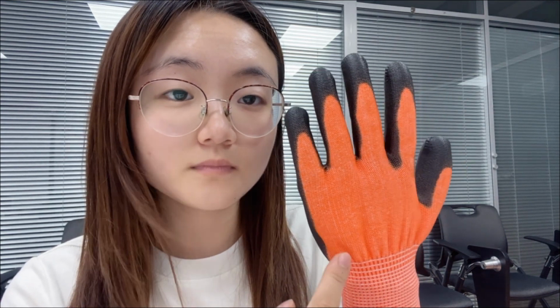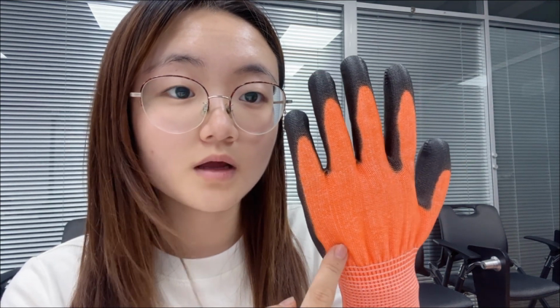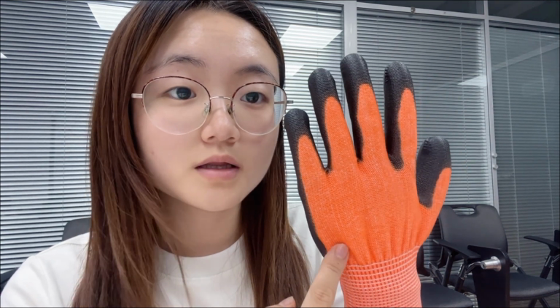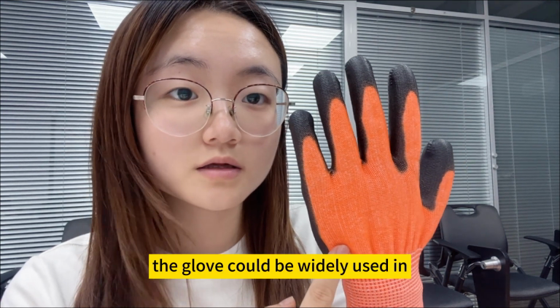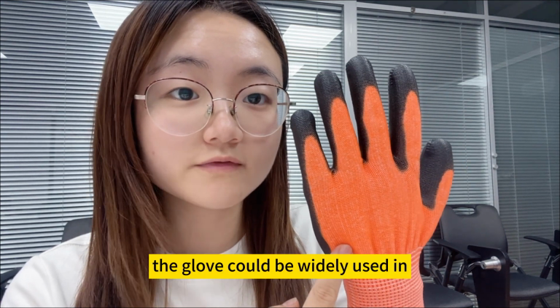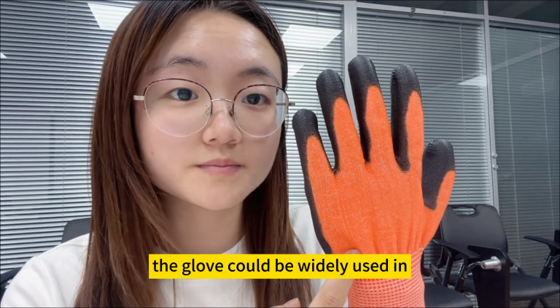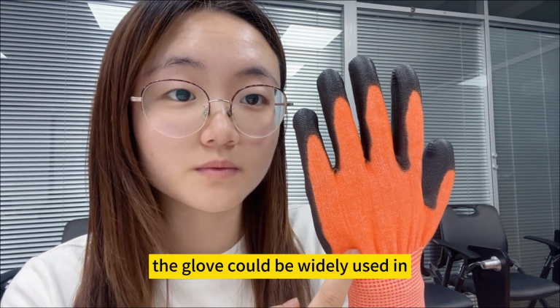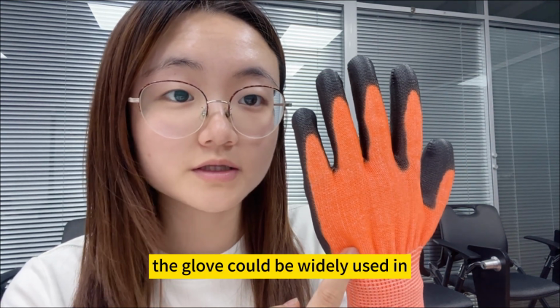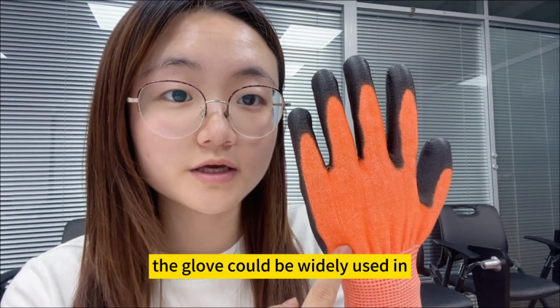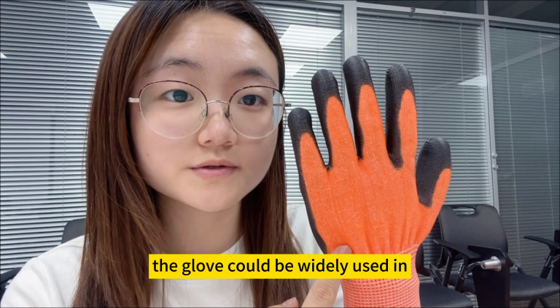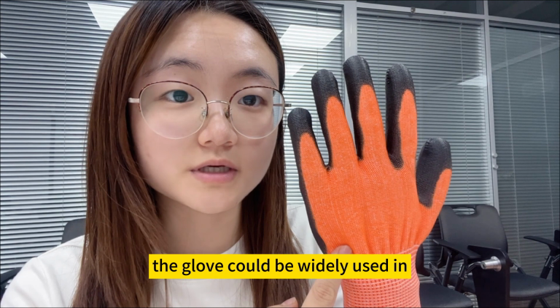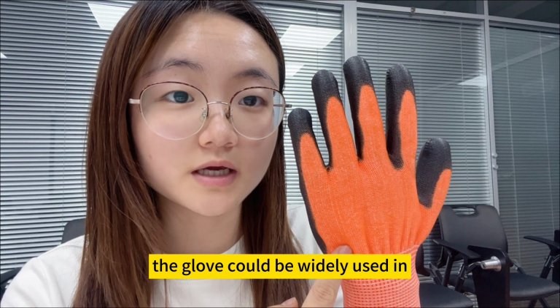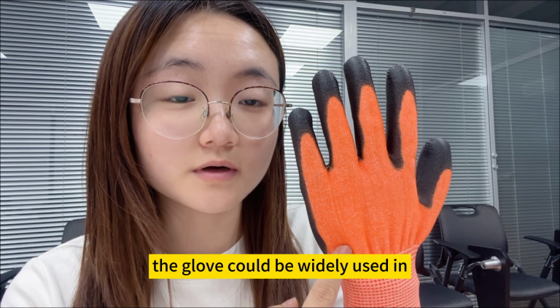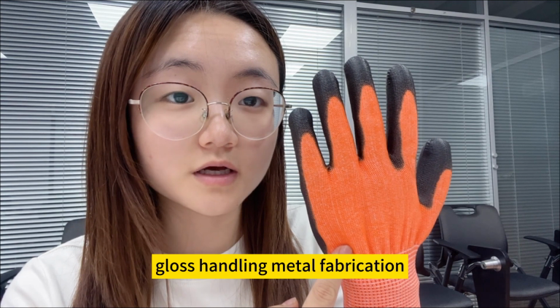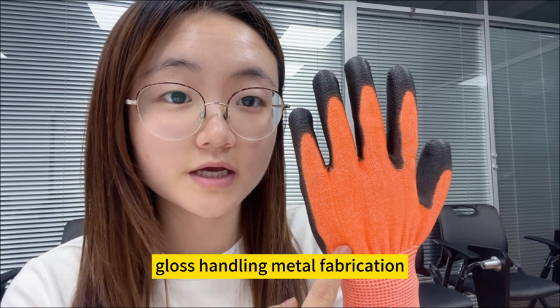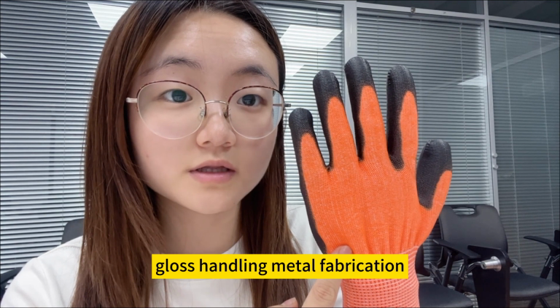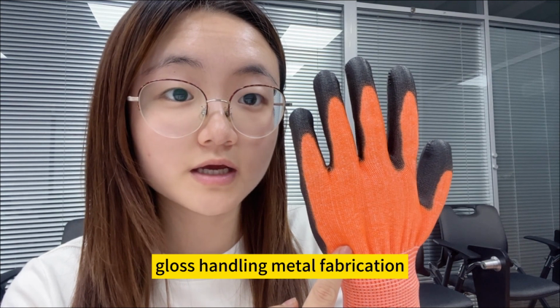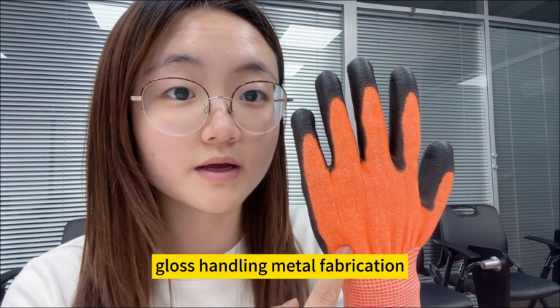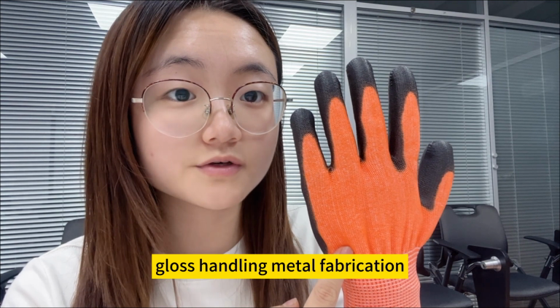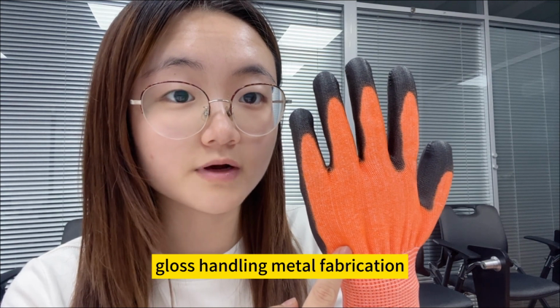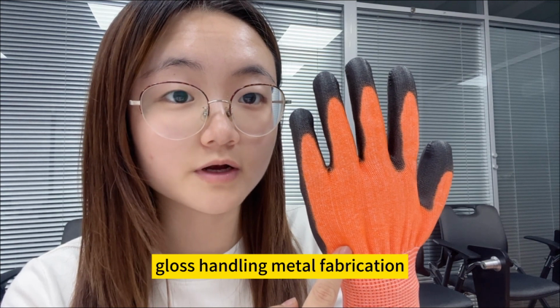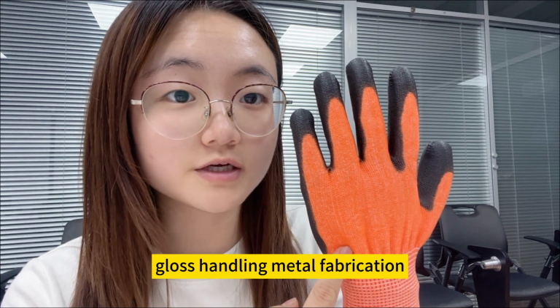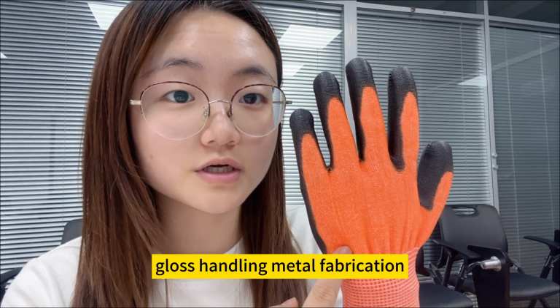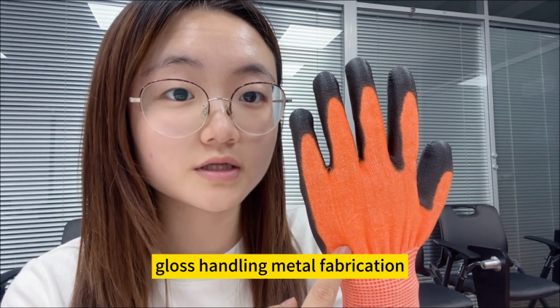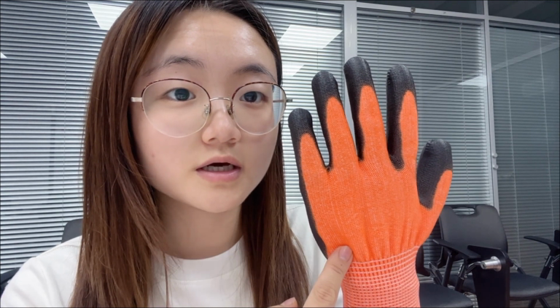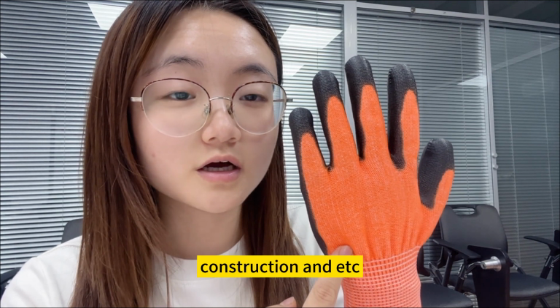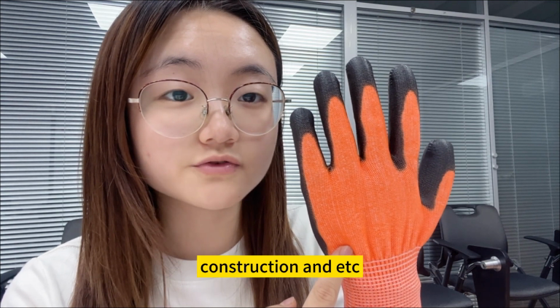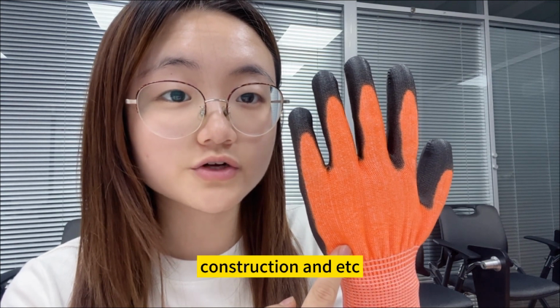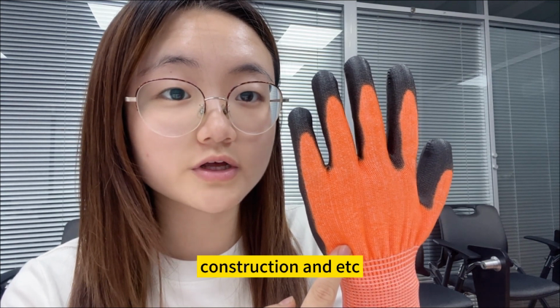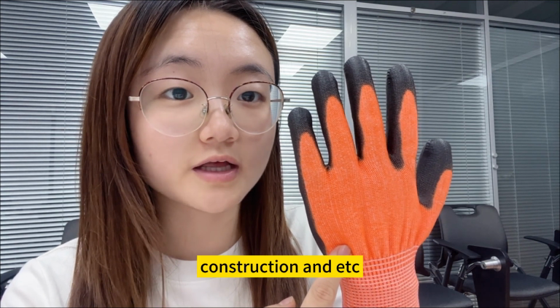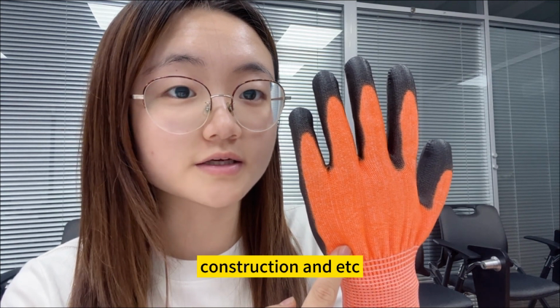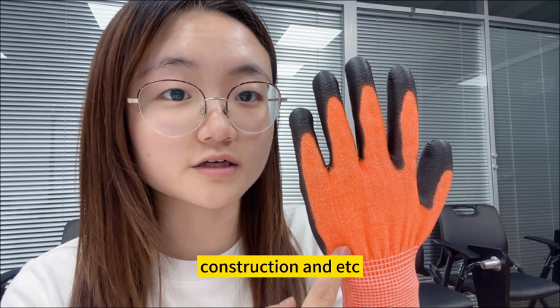The glove could be widely used in glass handling, metal fabrication, construction, and more.